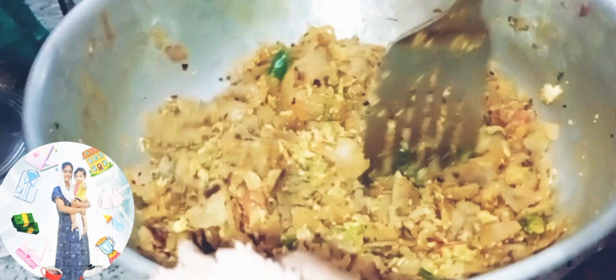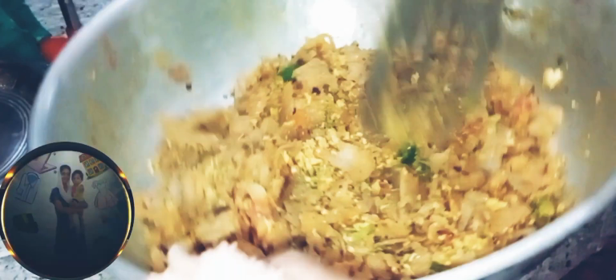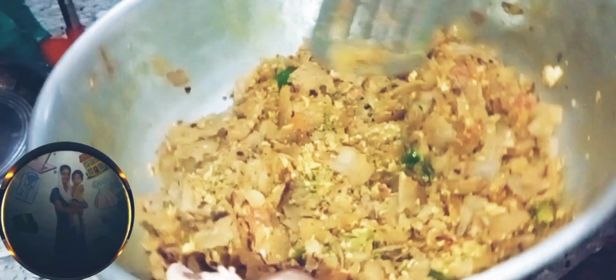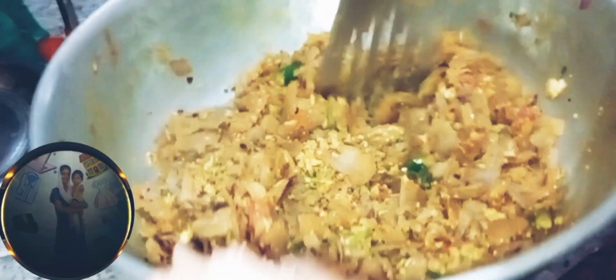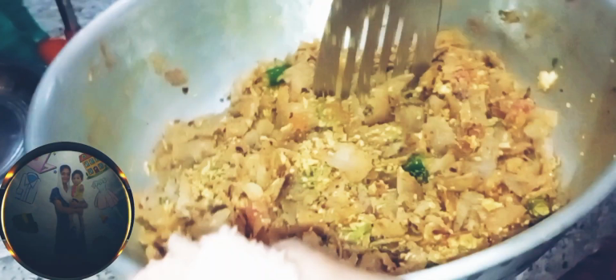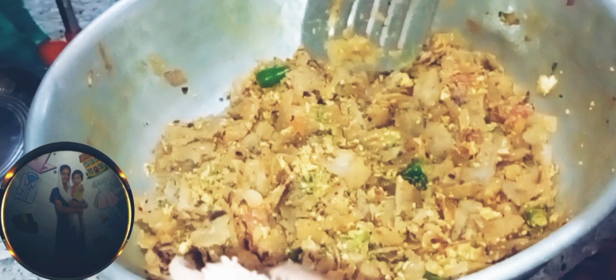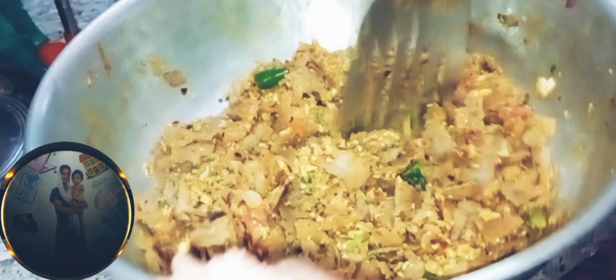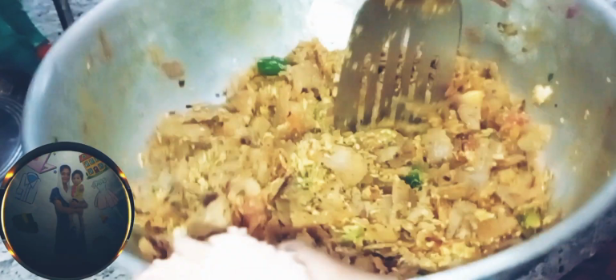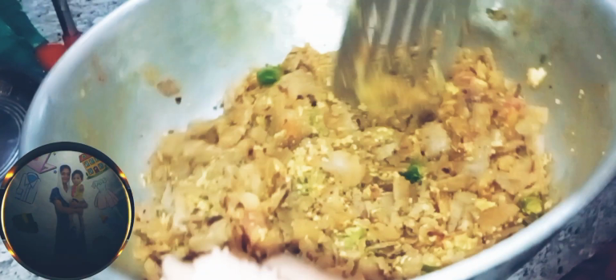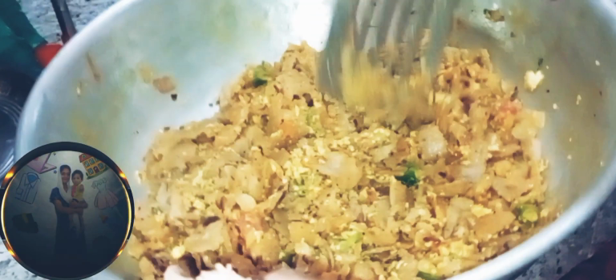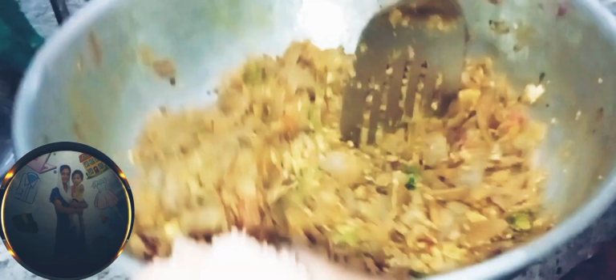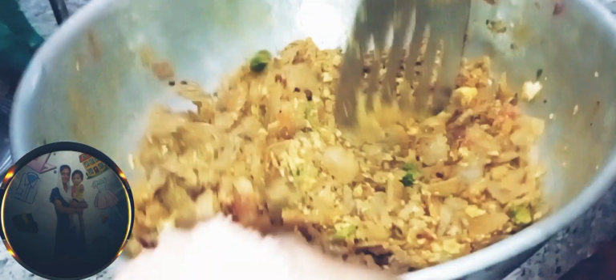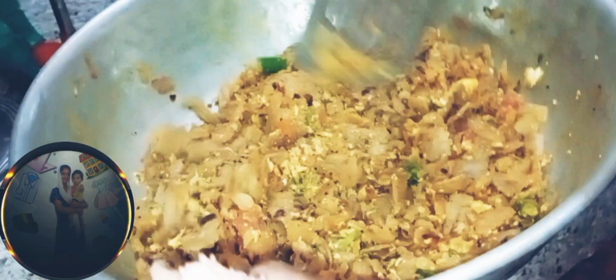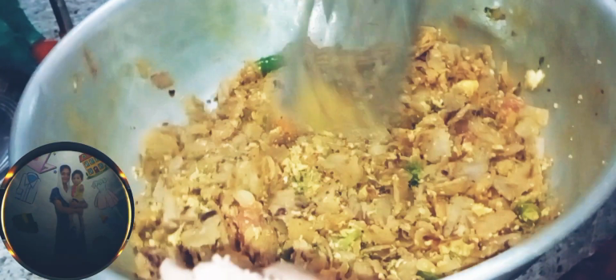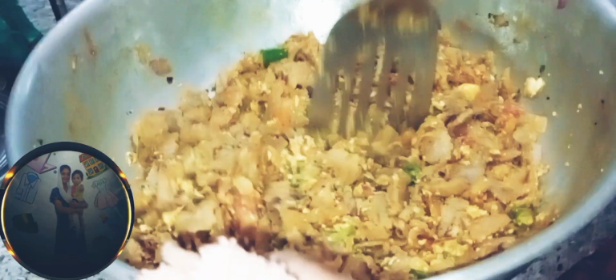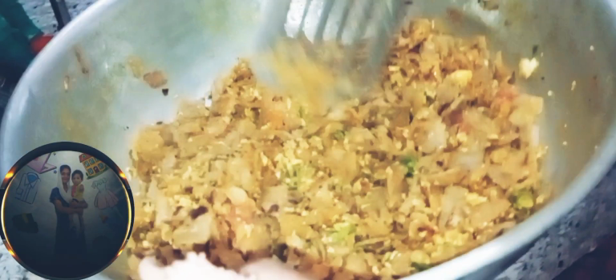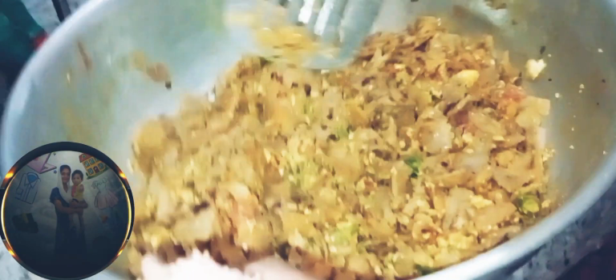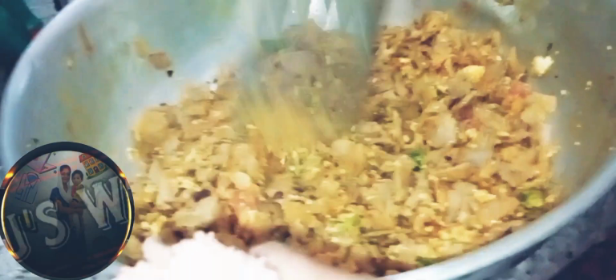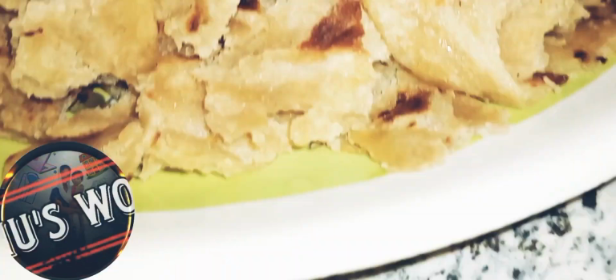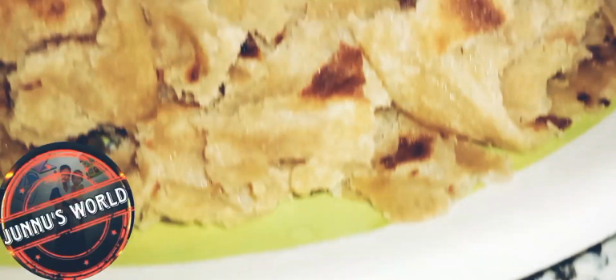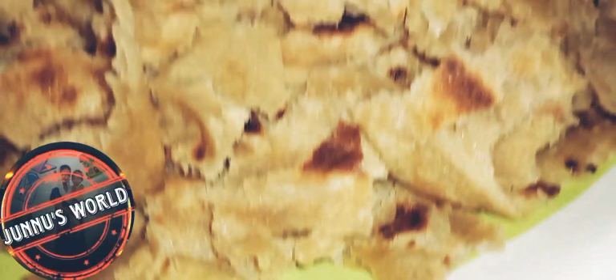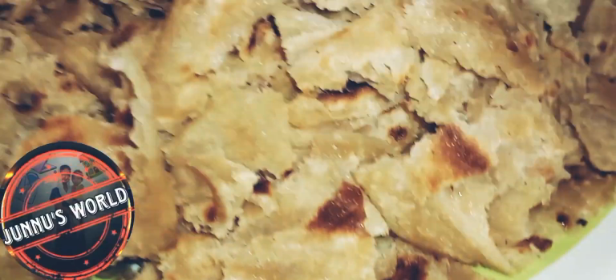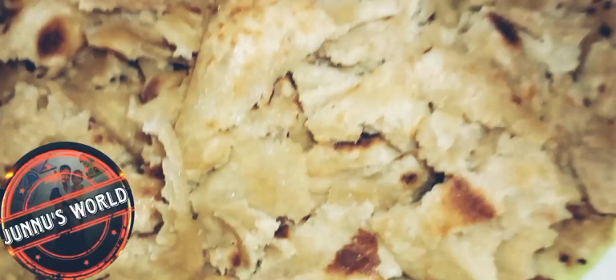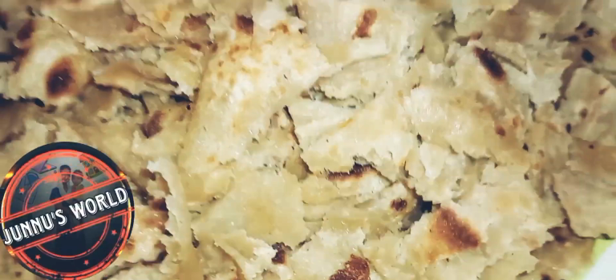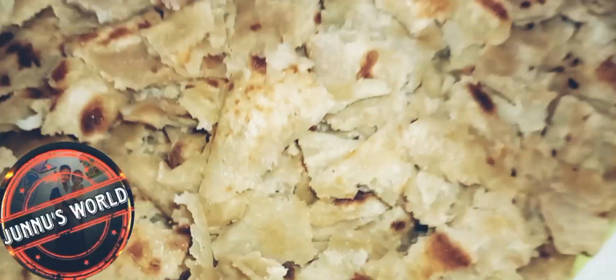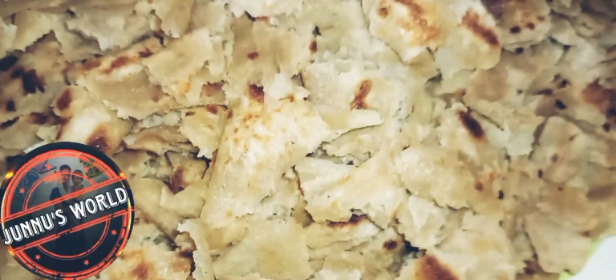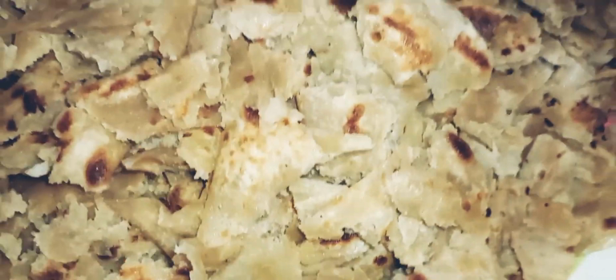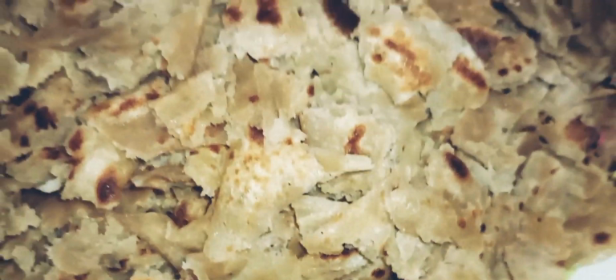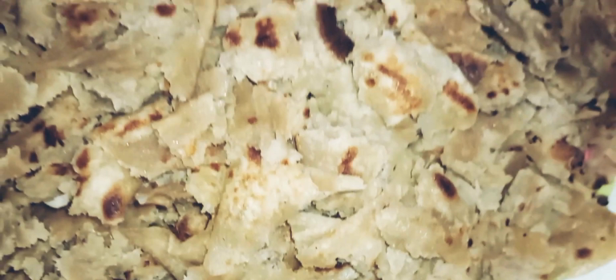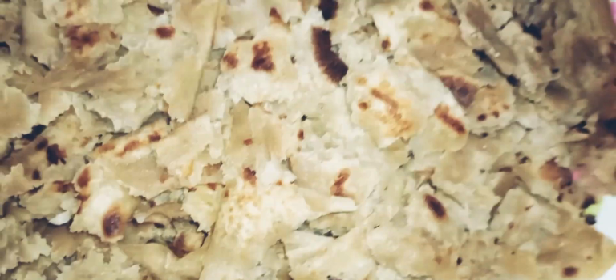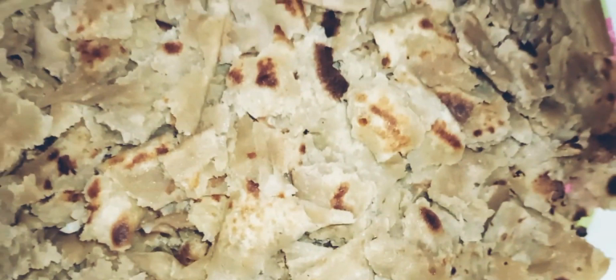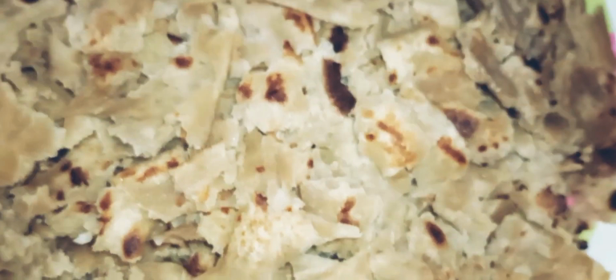Assalamualaikum, Alhamdulillah. Welcome to GINNUS. In this video, I am going to share the taste and recipe.